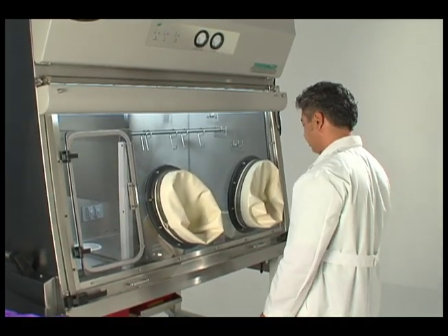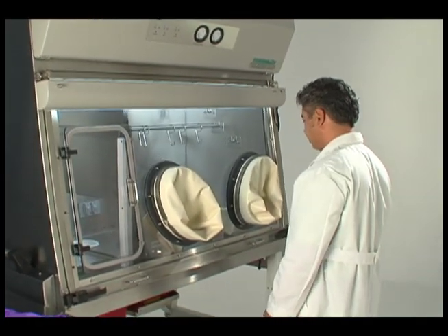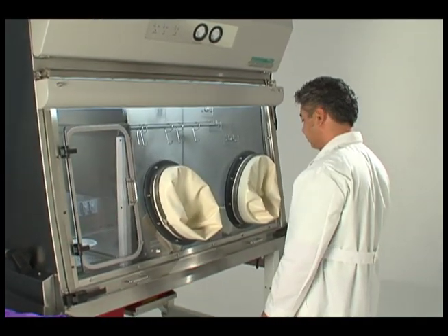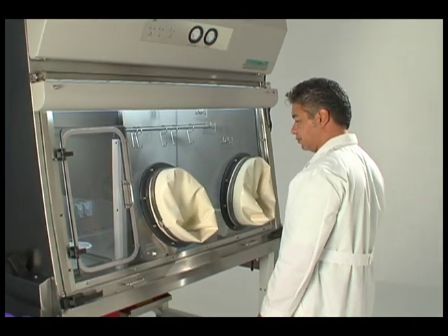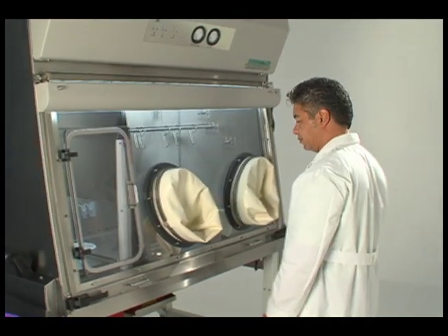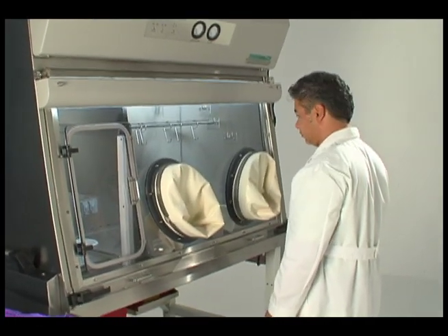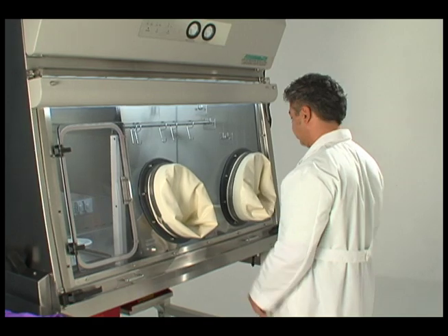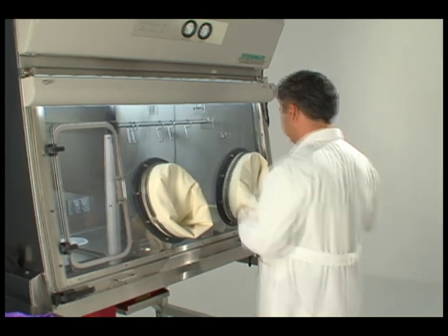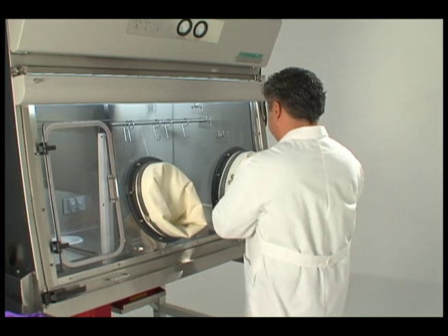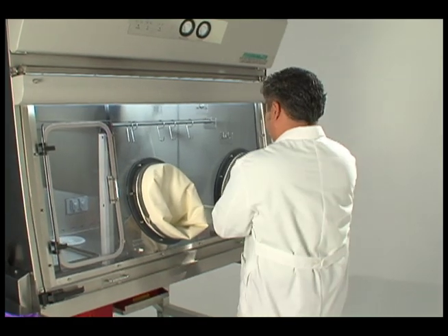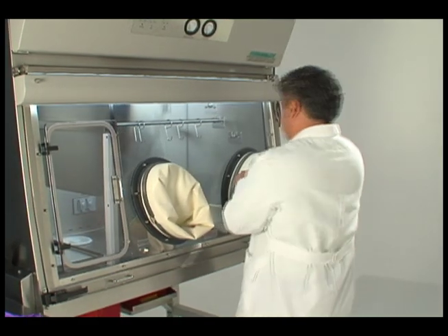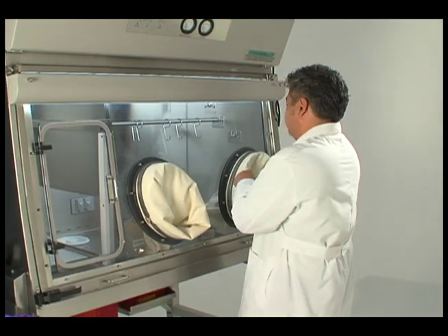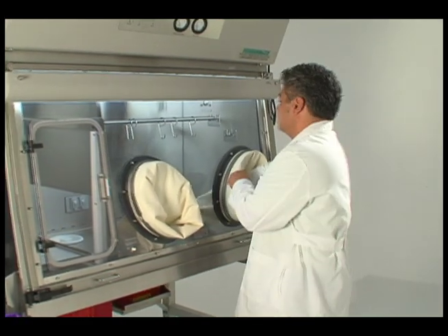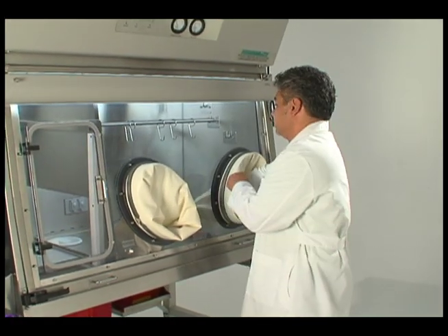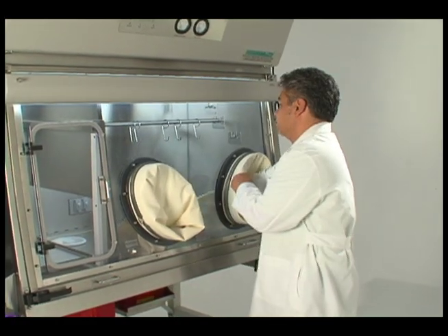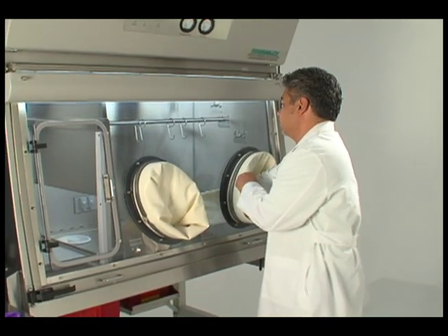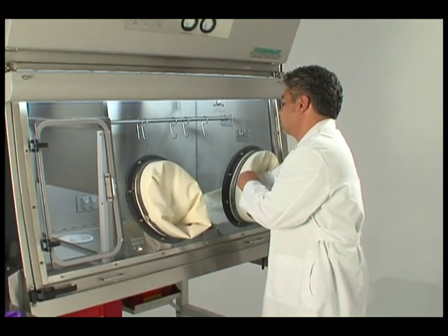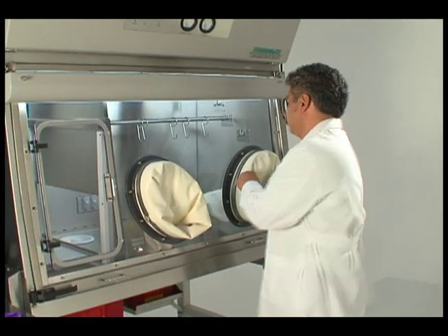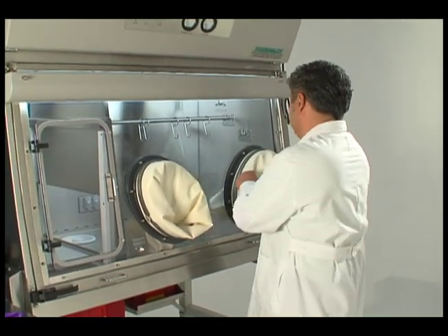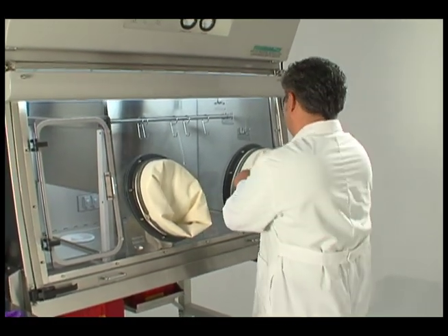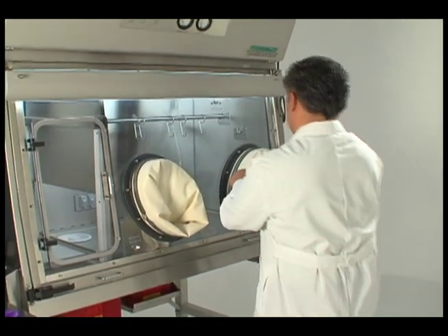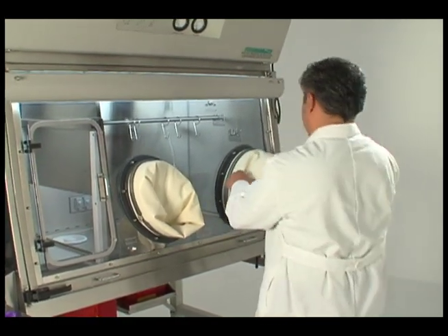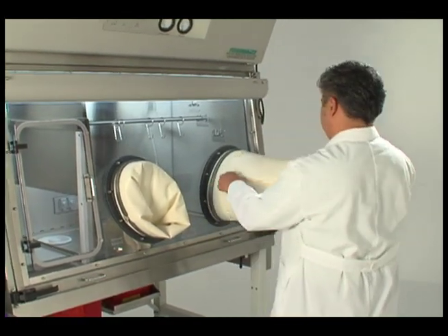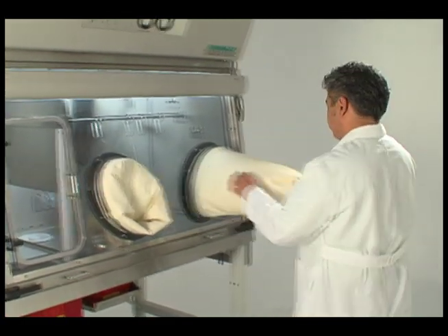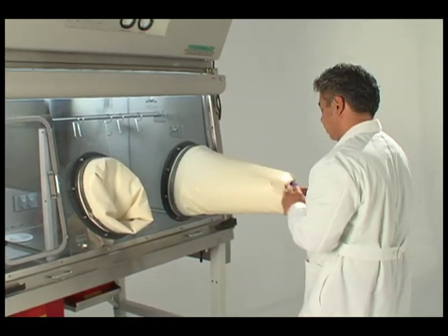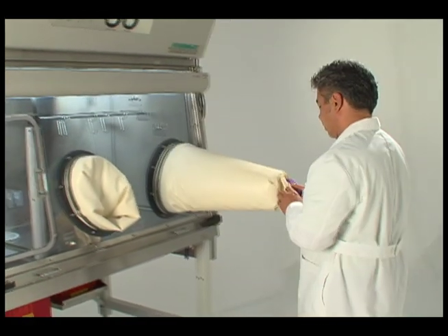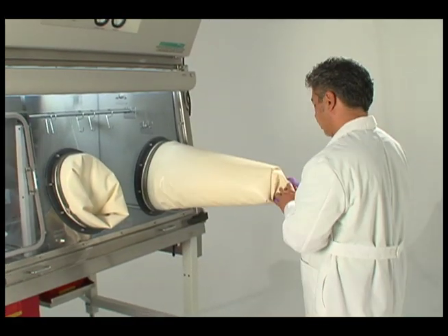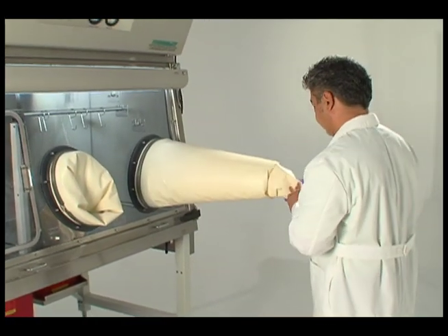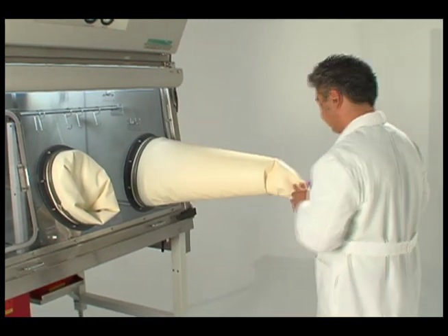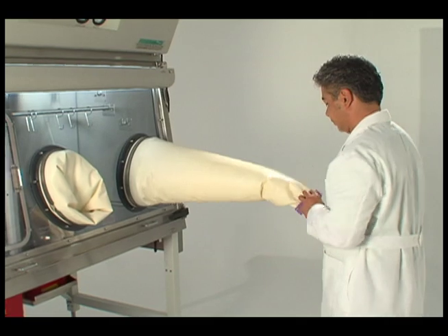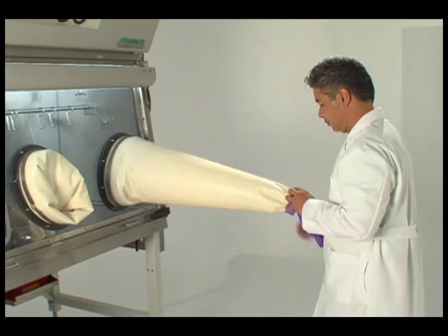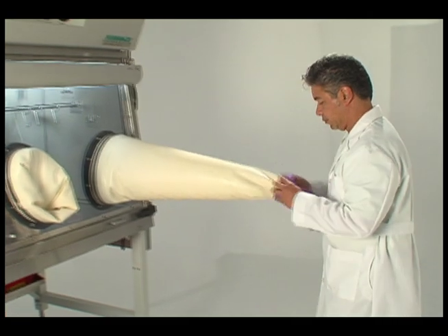First, invert the sleeve glove assembly by placing one hand into the glove and pulling it back through the glove port and out of the isolator.